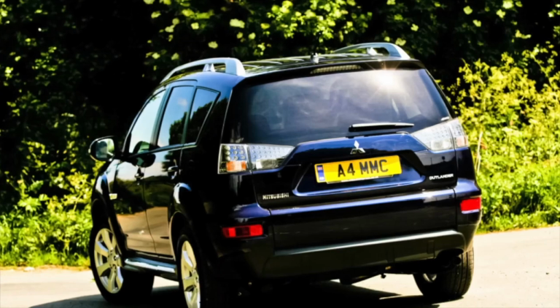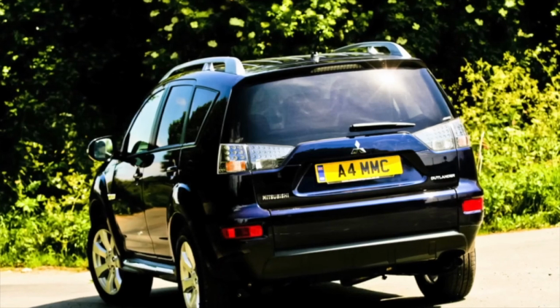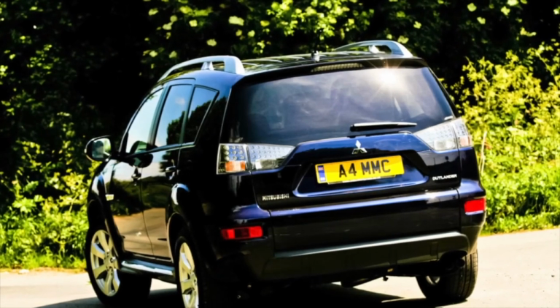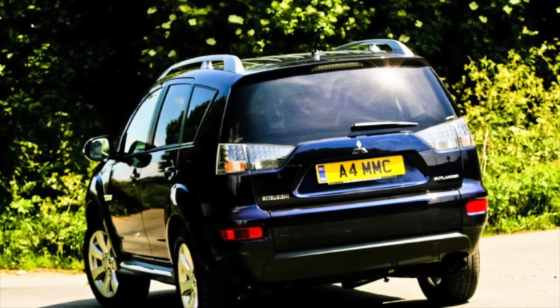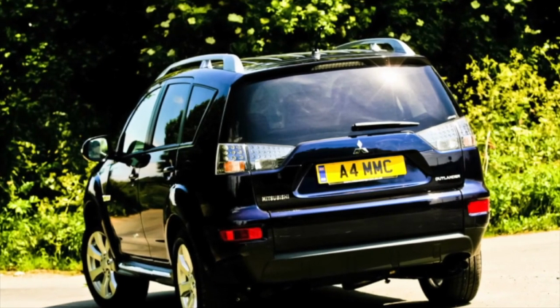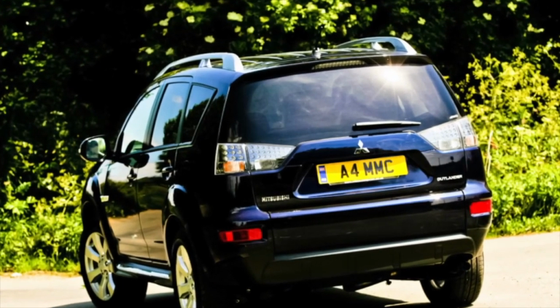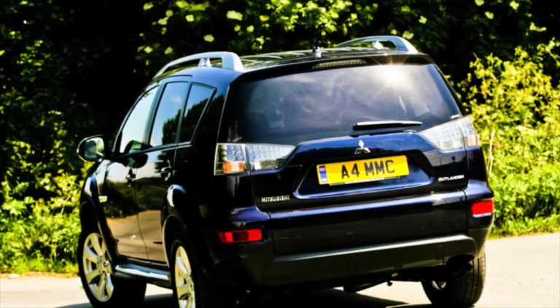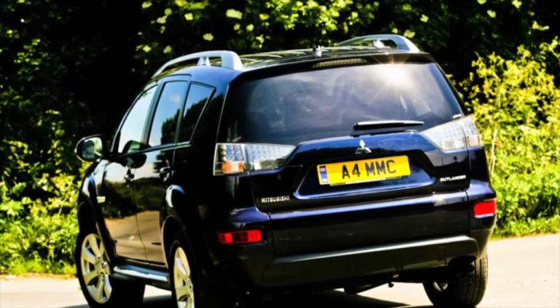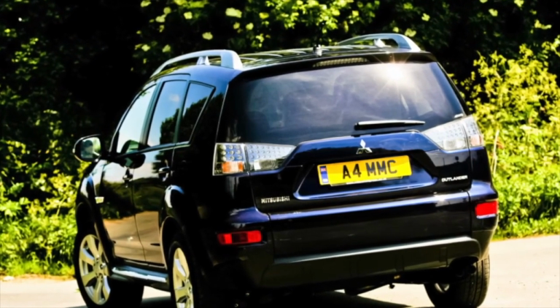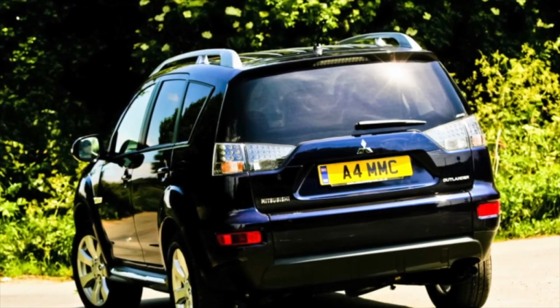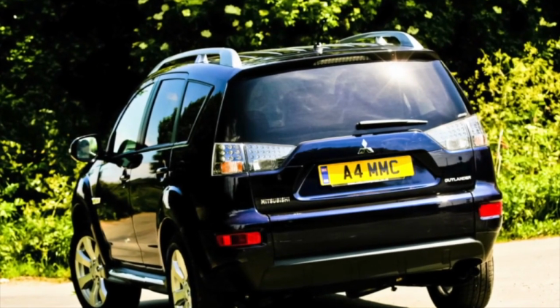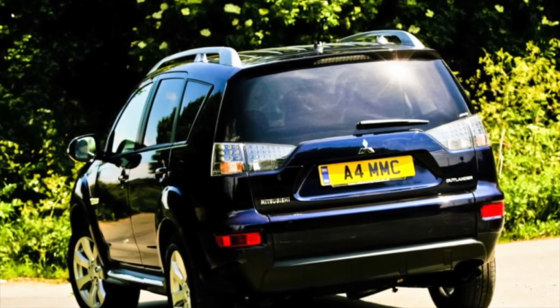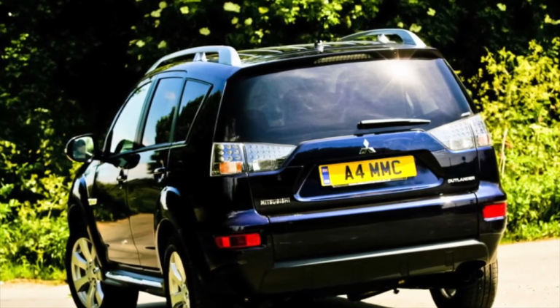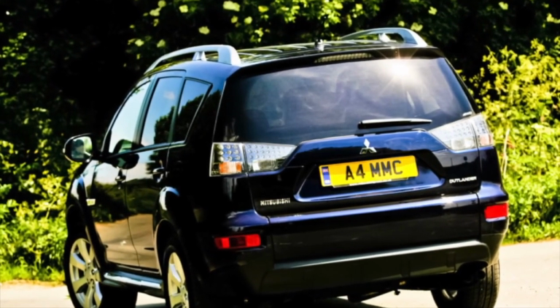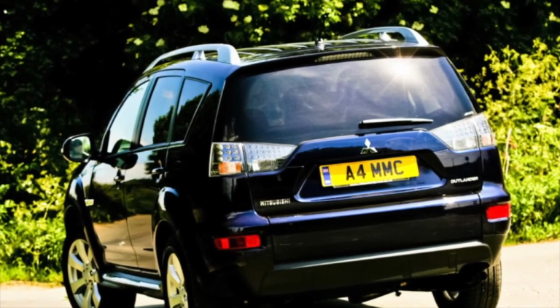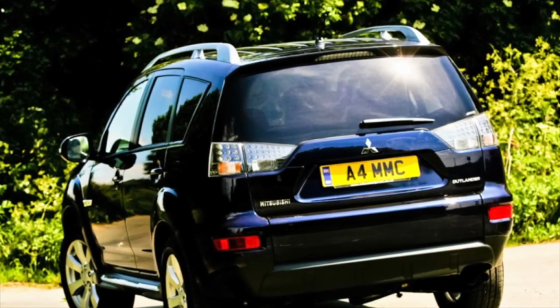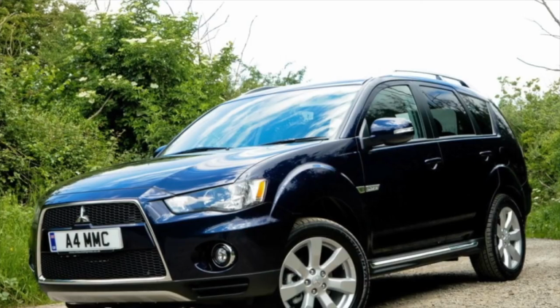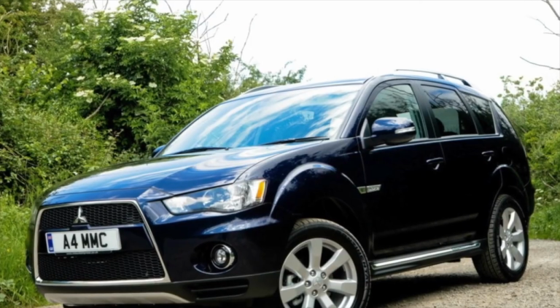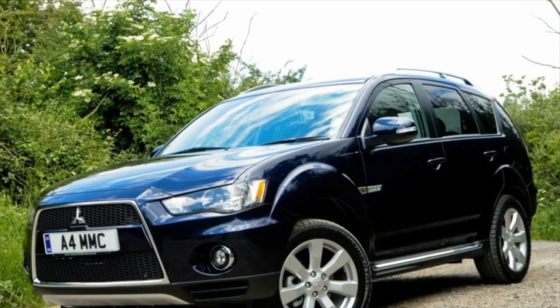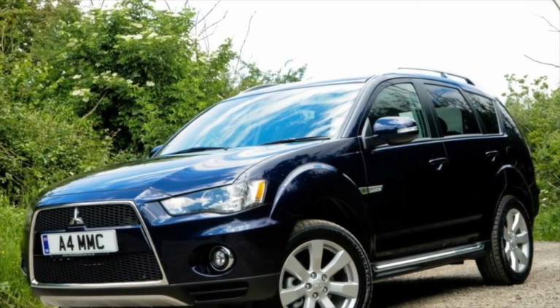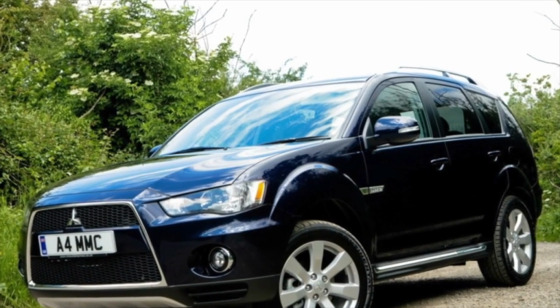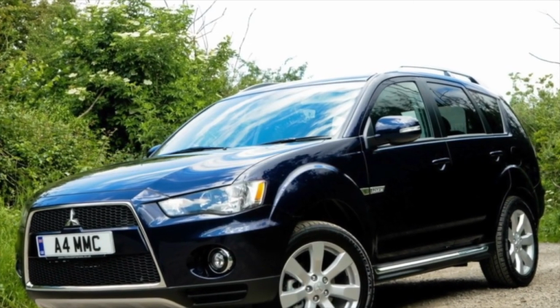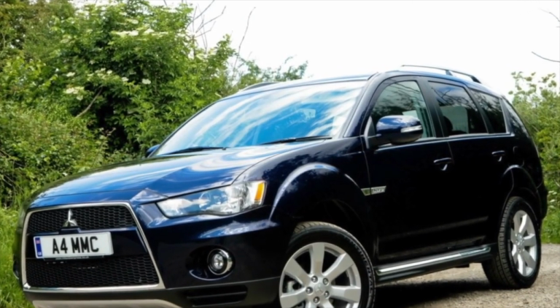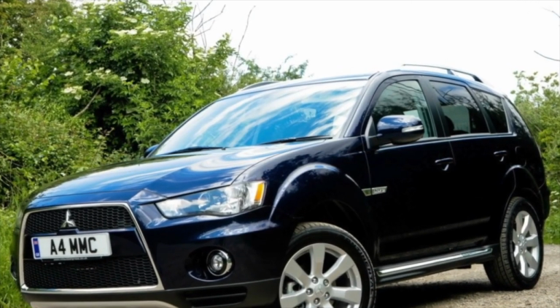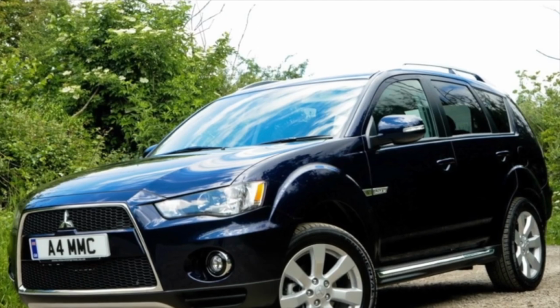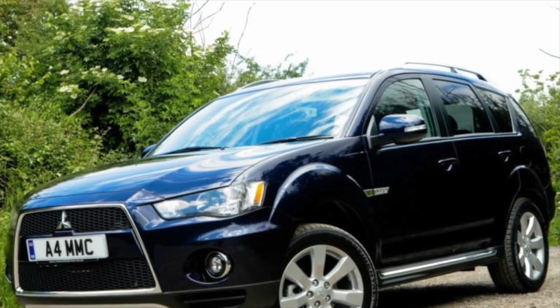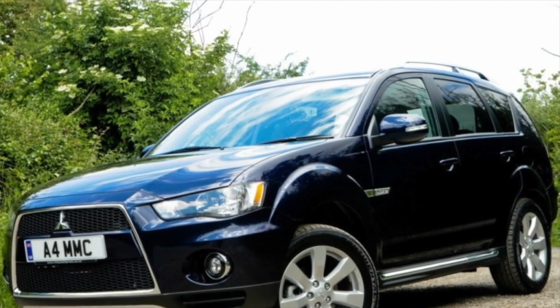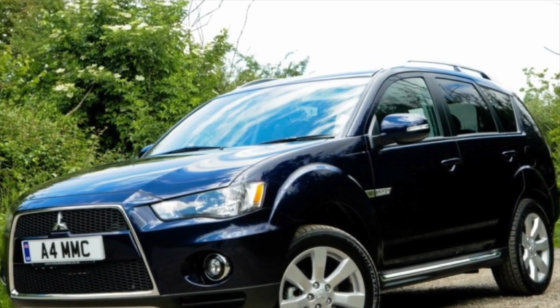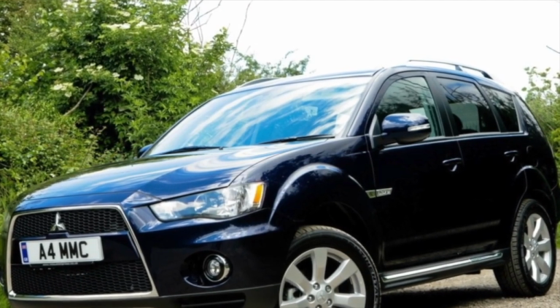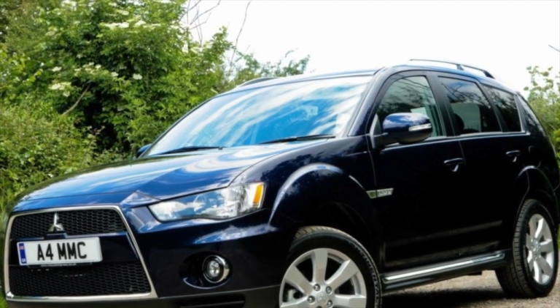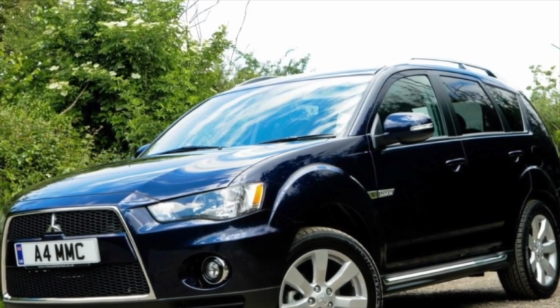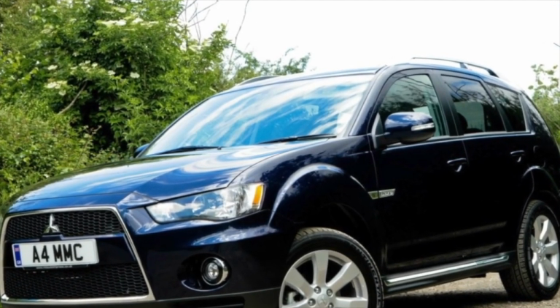Greetings dear friends! I present to your attention the most common malfunctions and breakdowns that occur on the Mitsubishi Outlander XL.